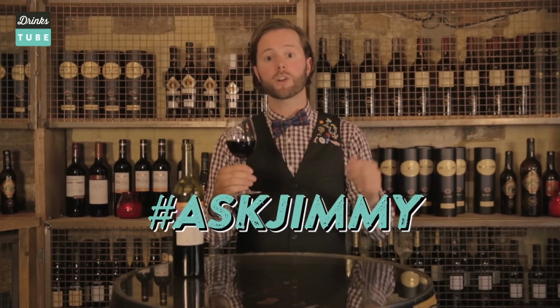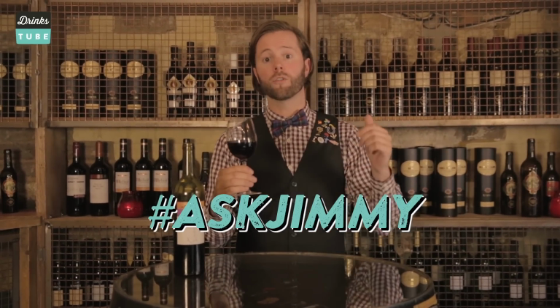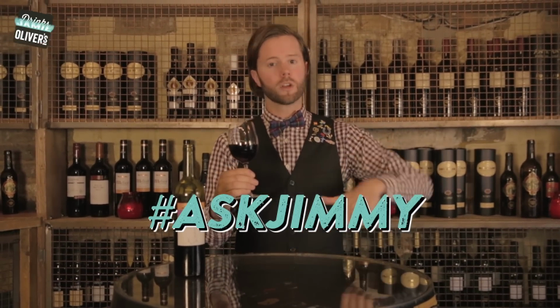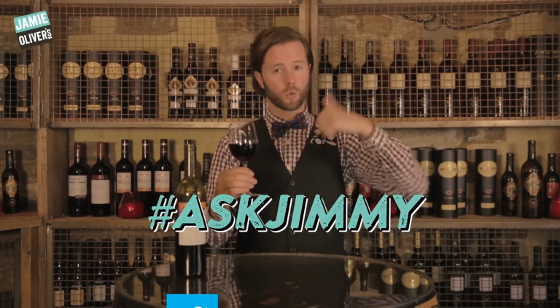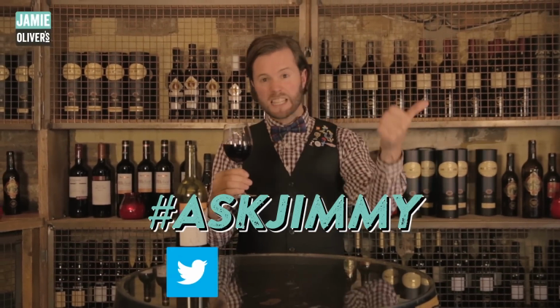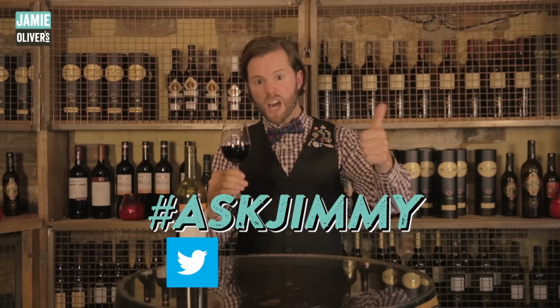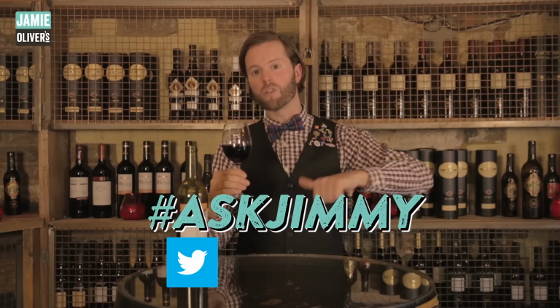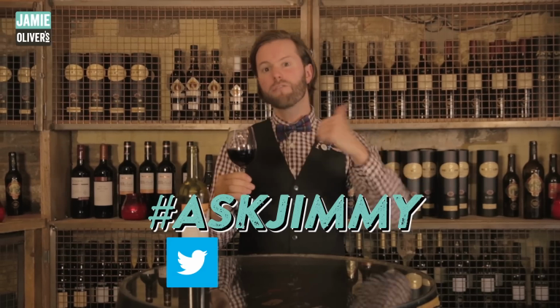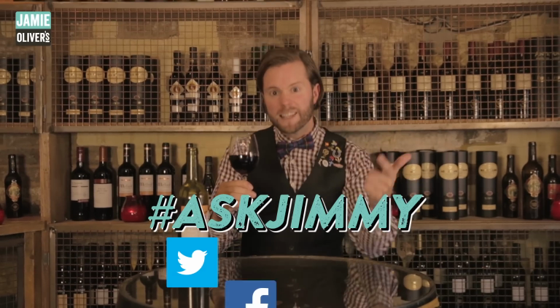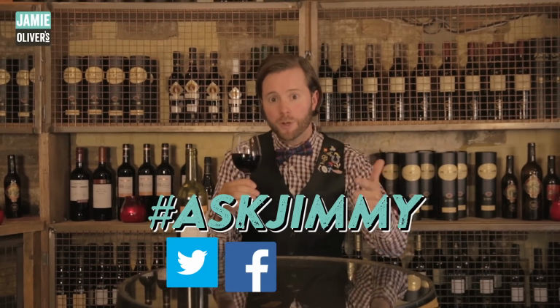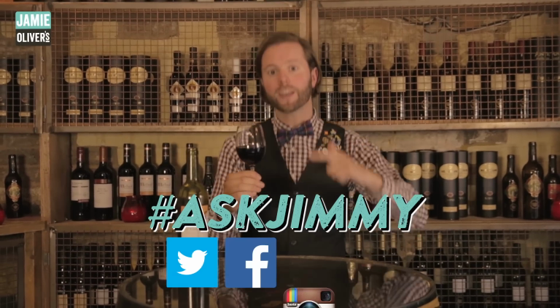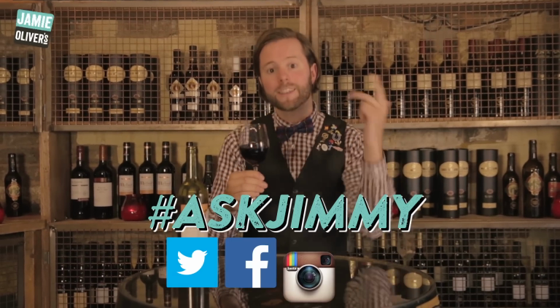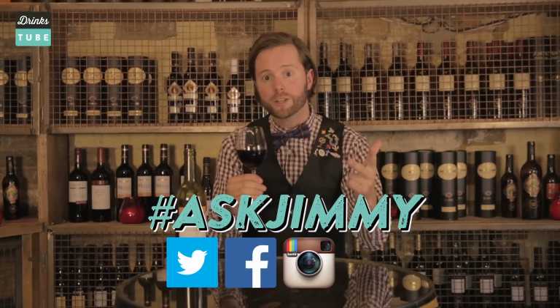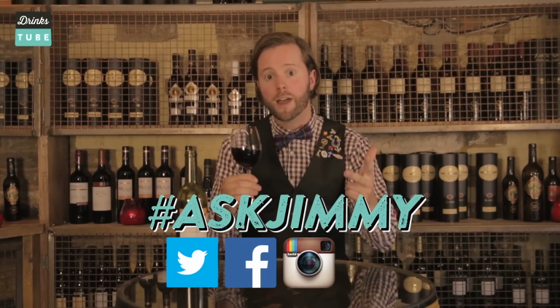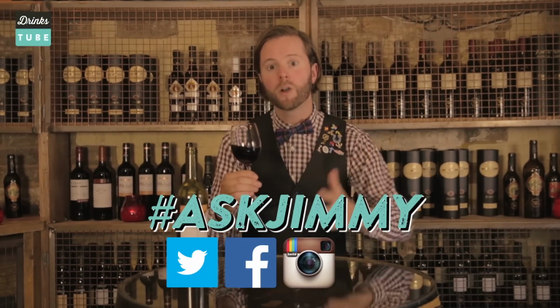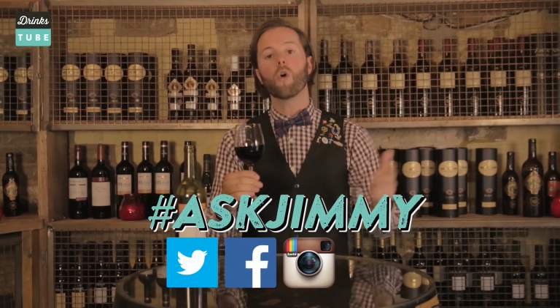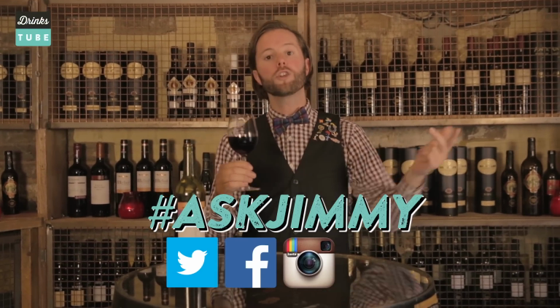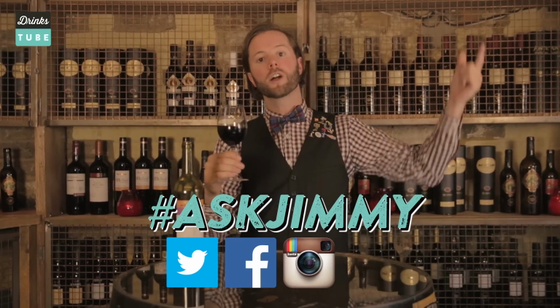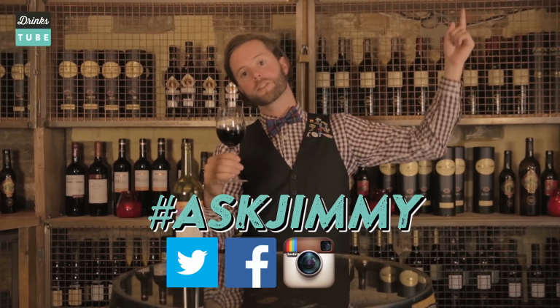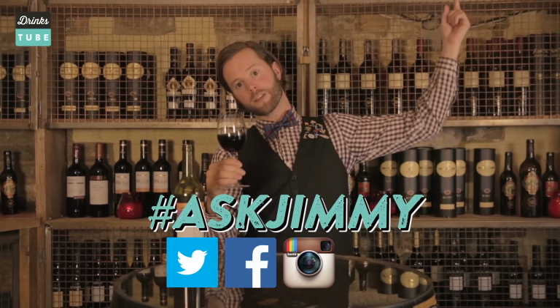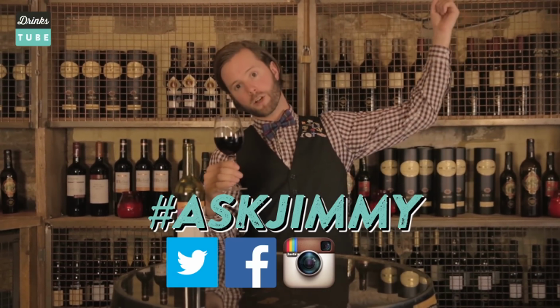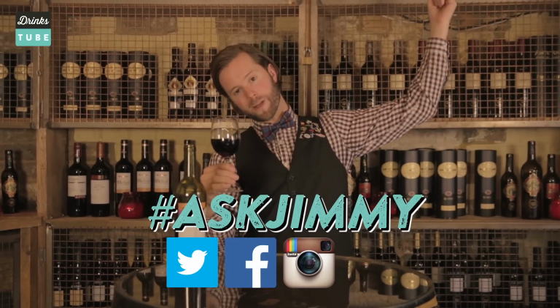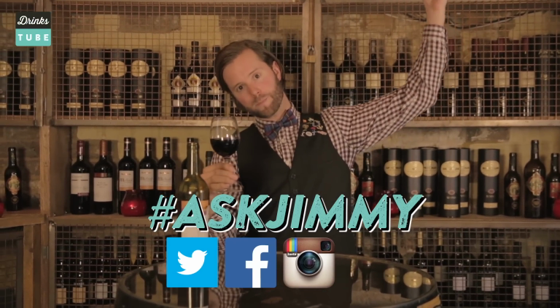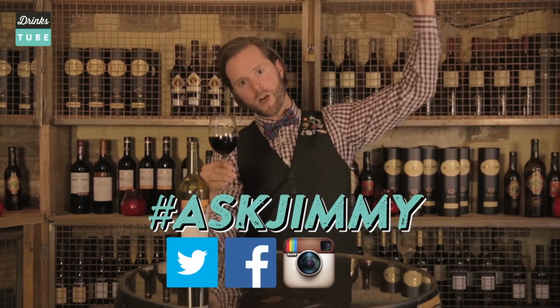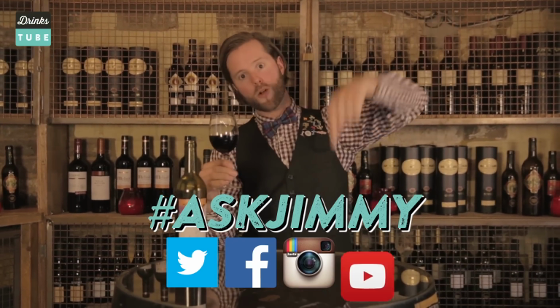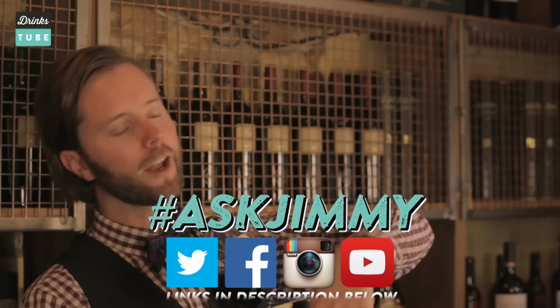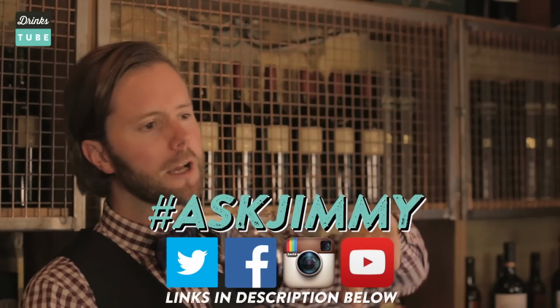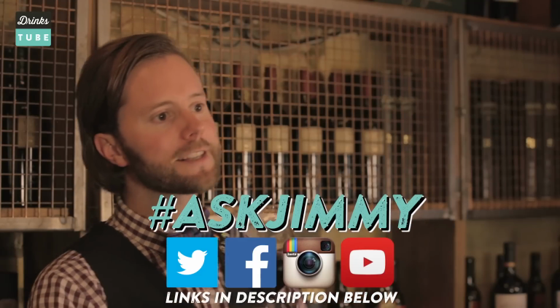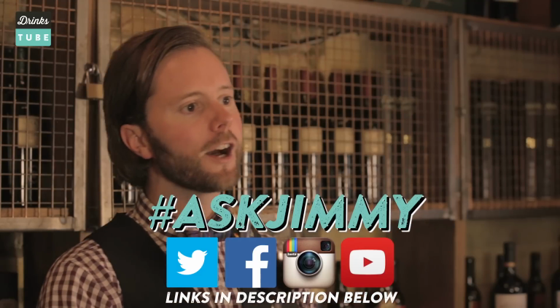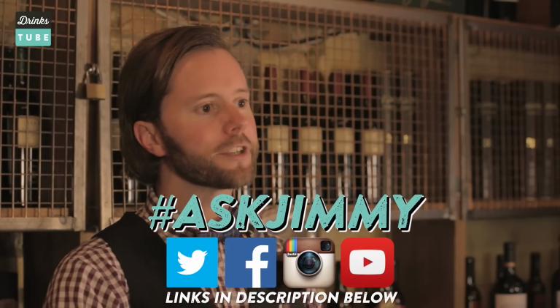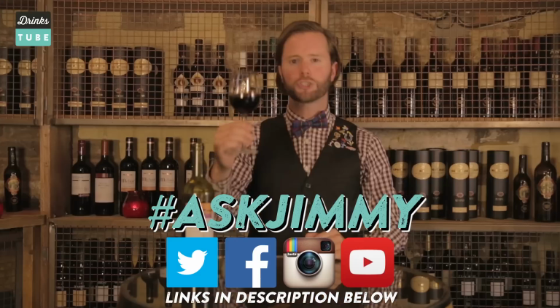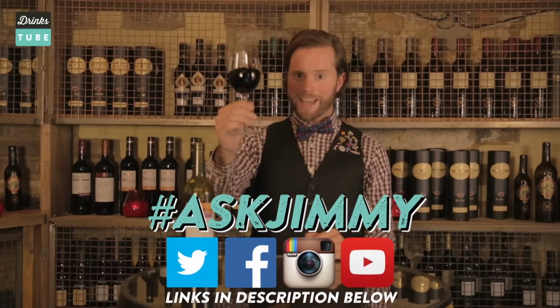If you have any more questions, please ask us on Twitter, Facebook, Instagram, or in the comments below, and I'll be glad to answer. Cheers!